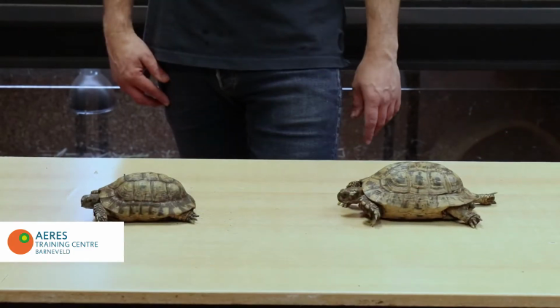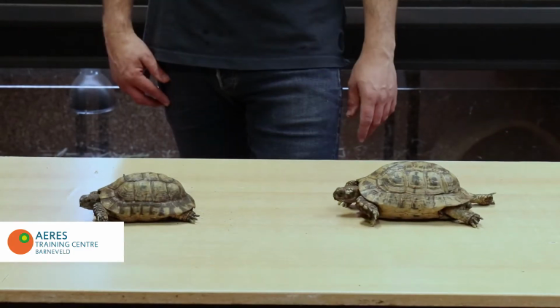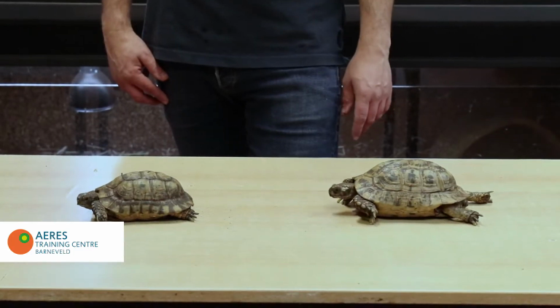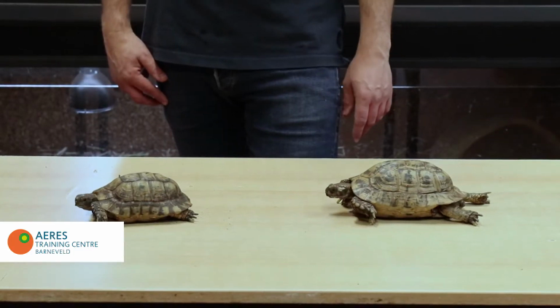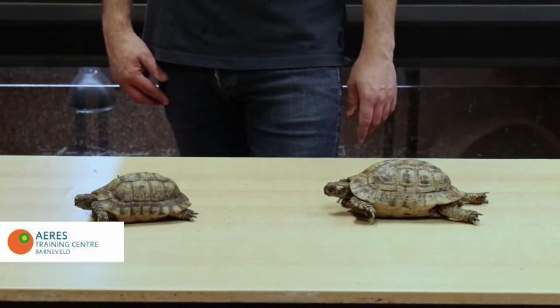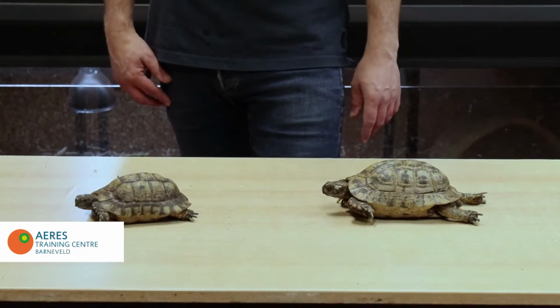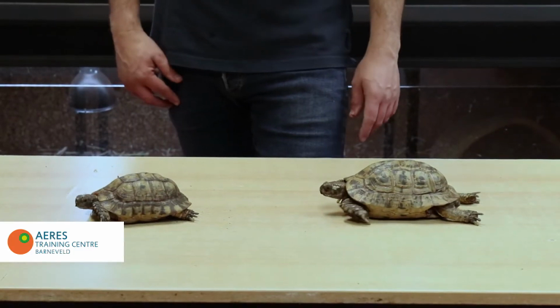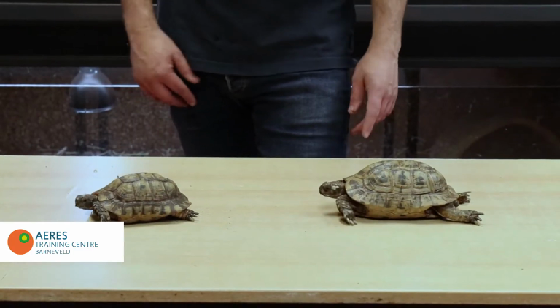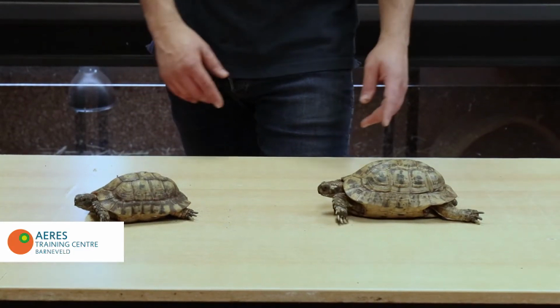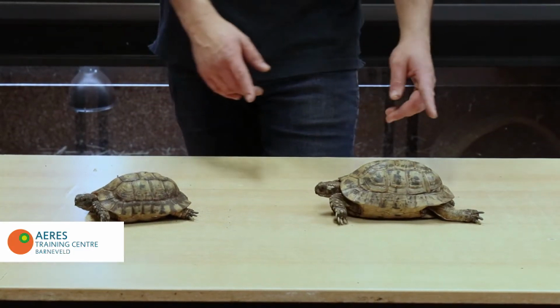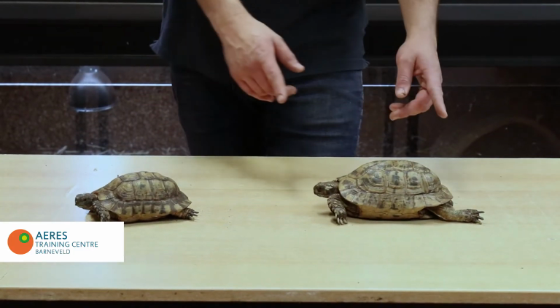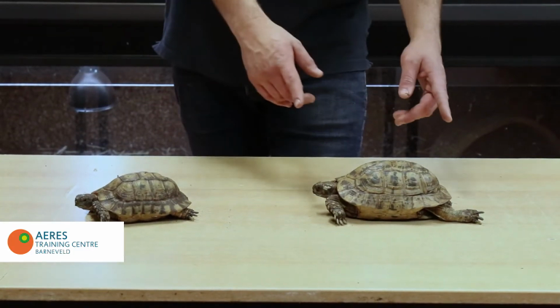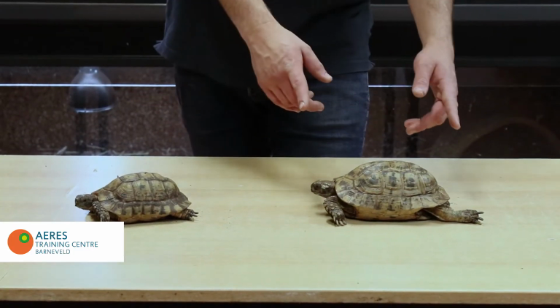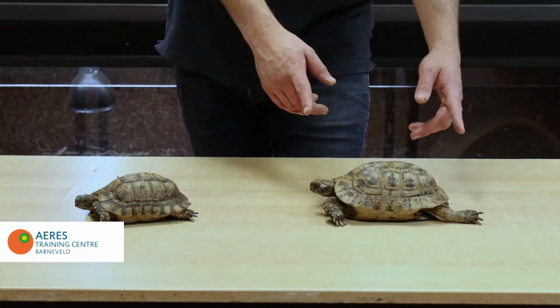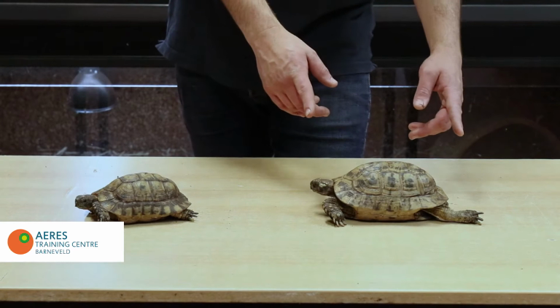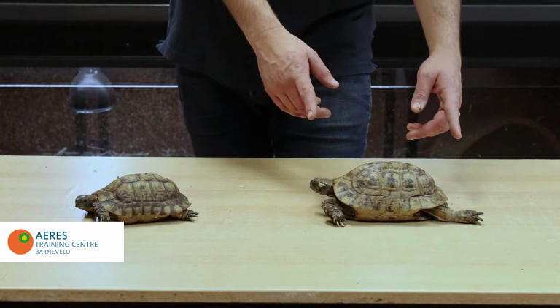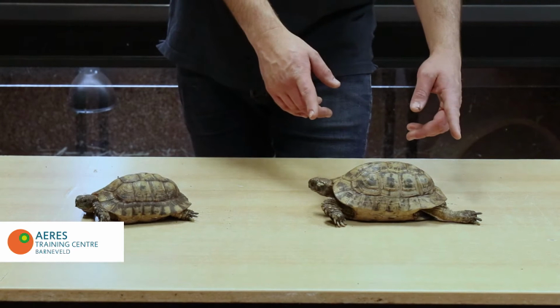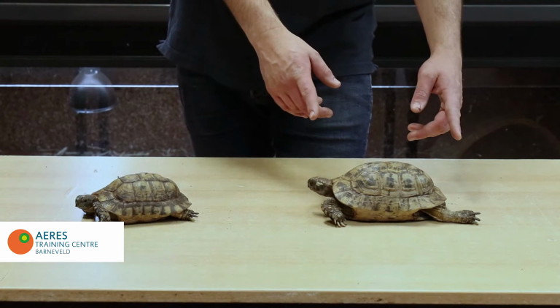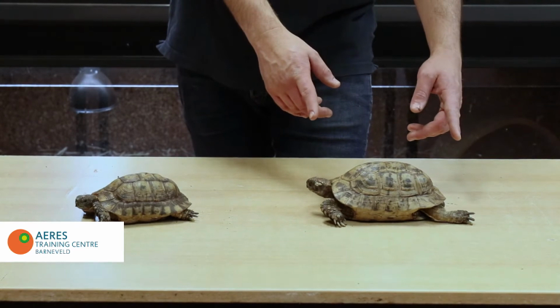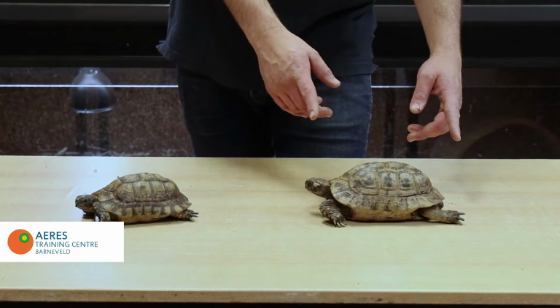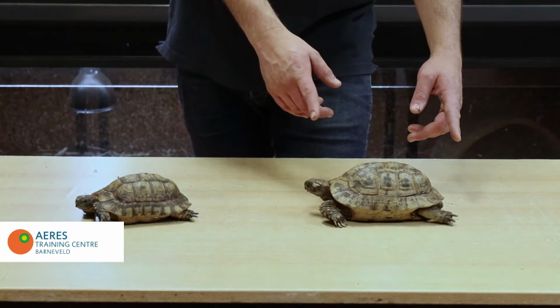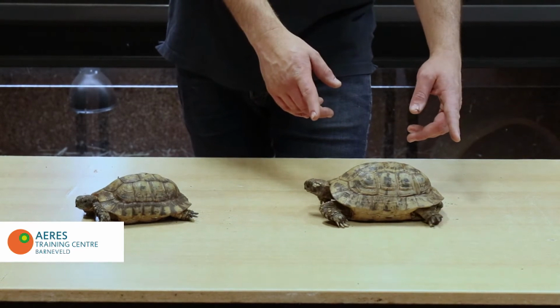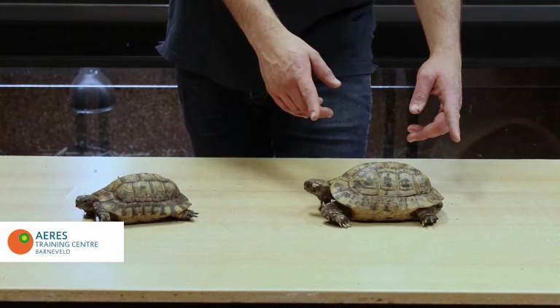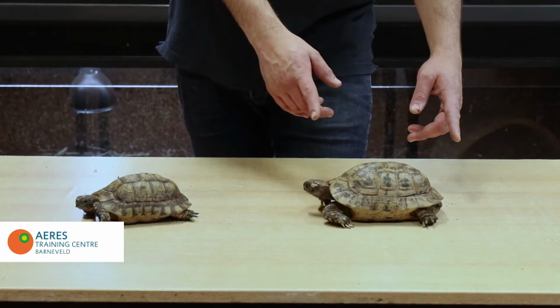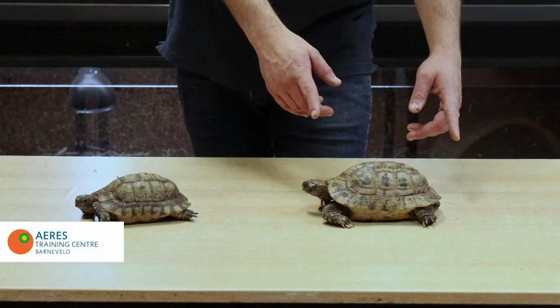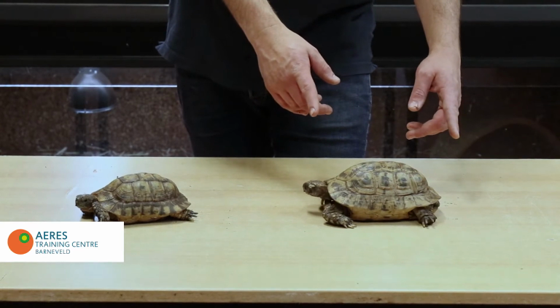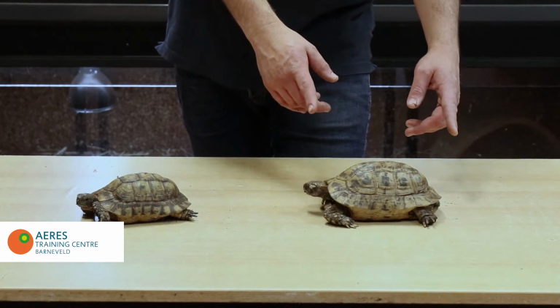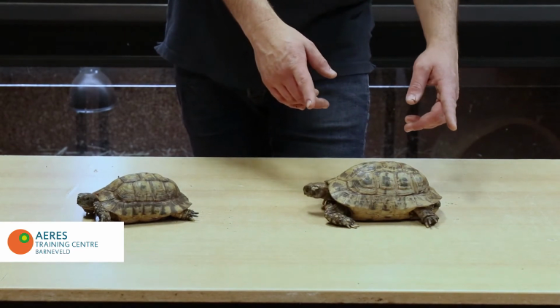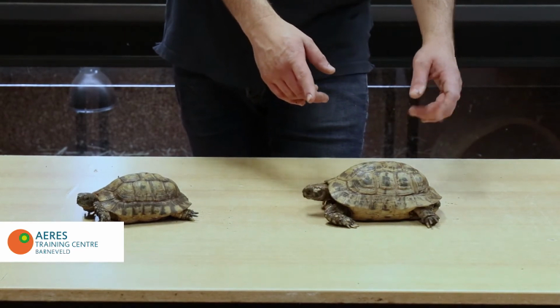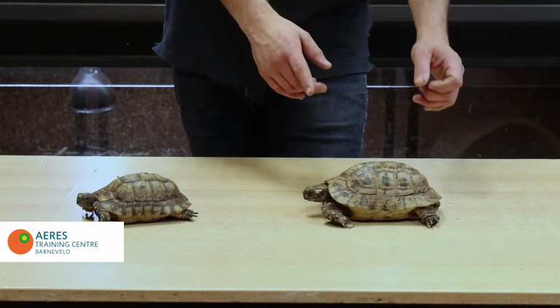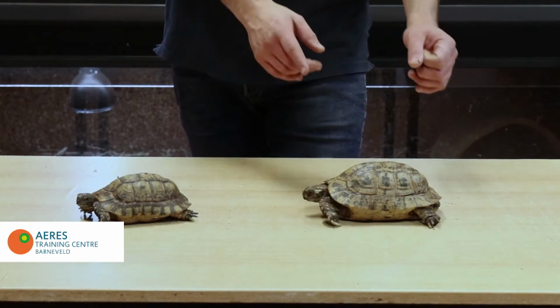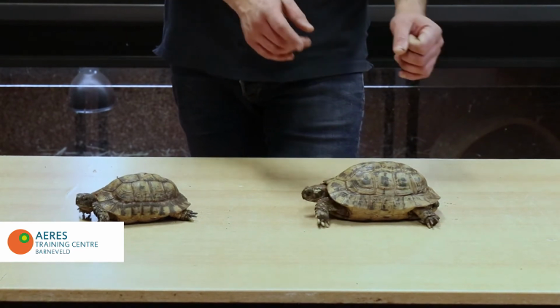To sex the animals, females tend to get larger than the males for most species.